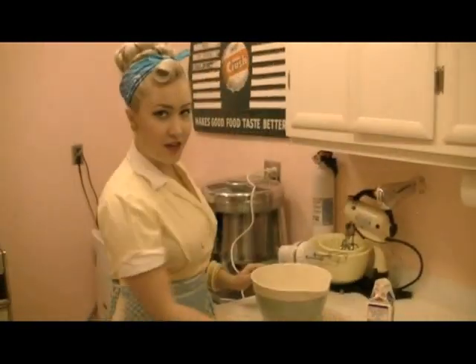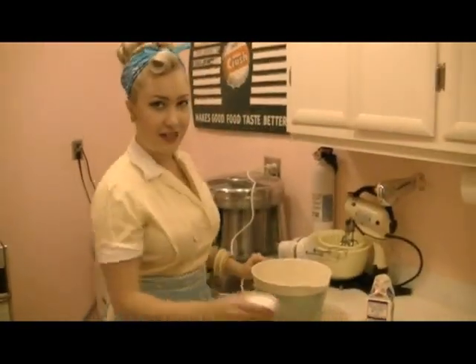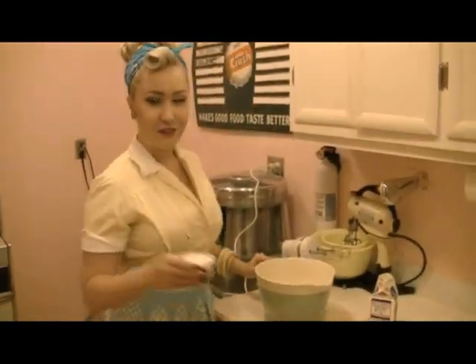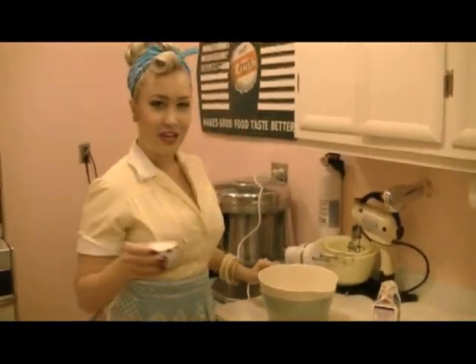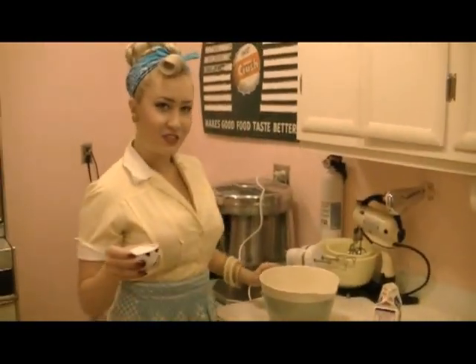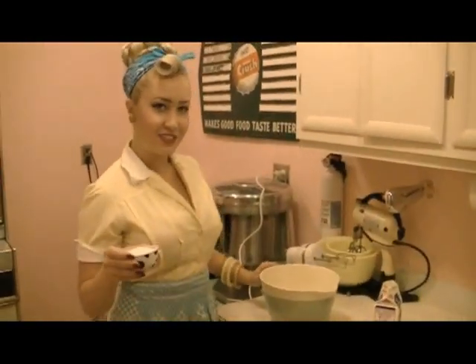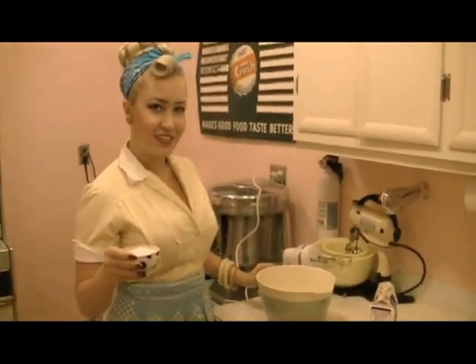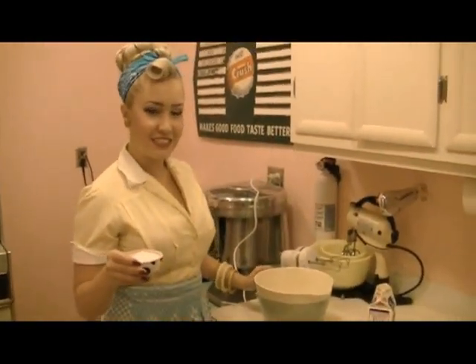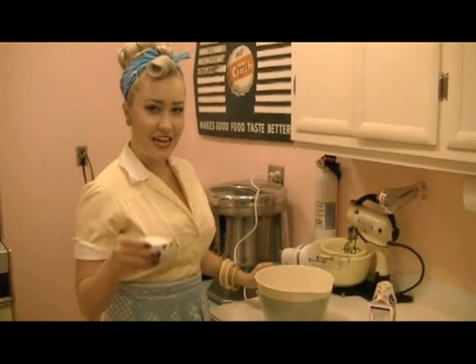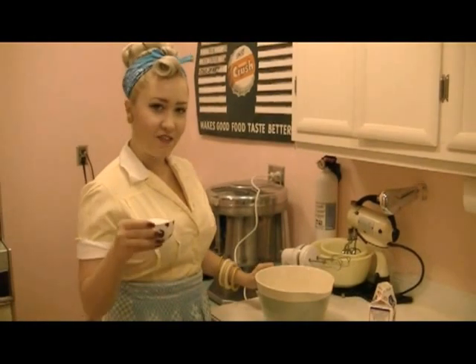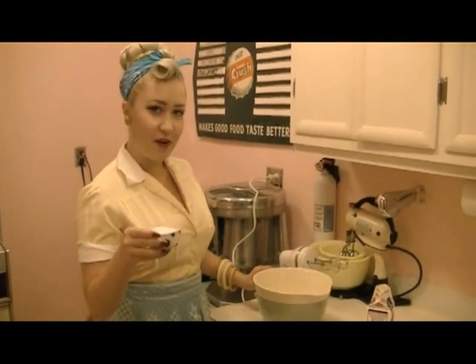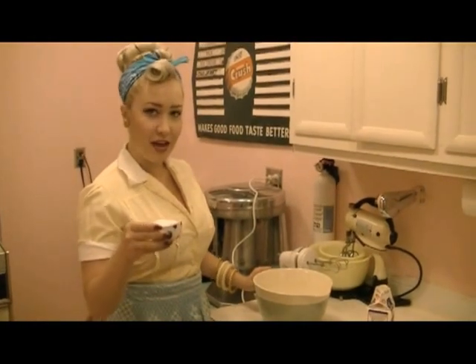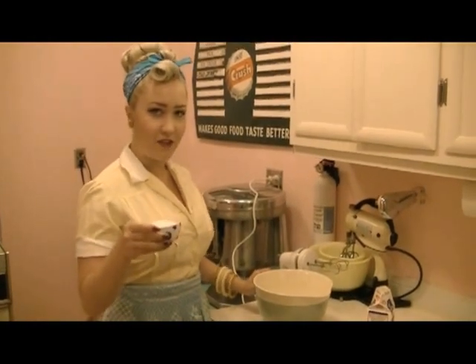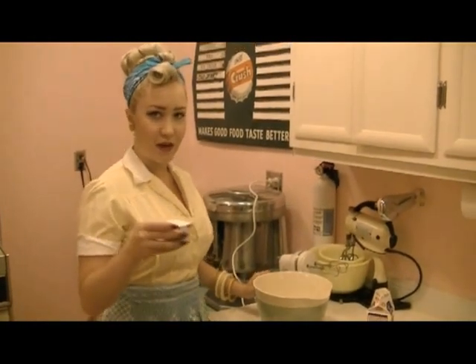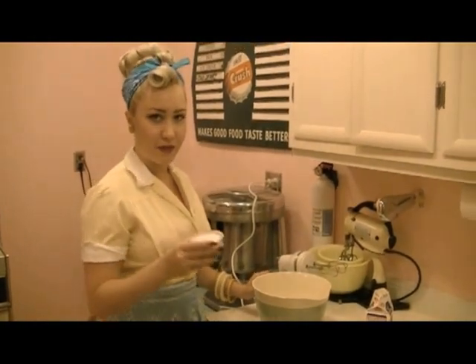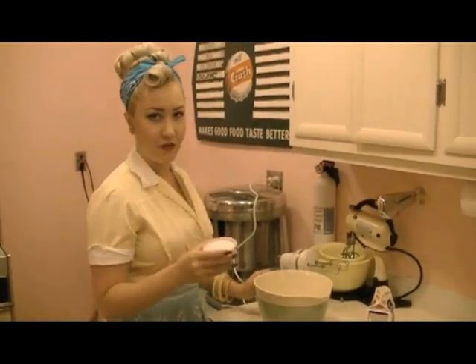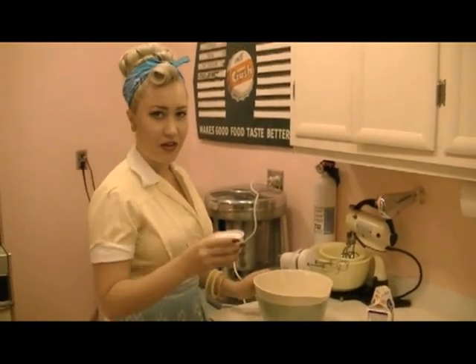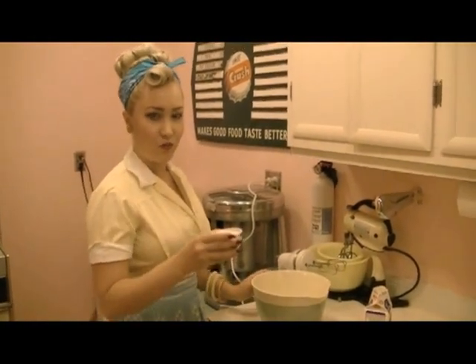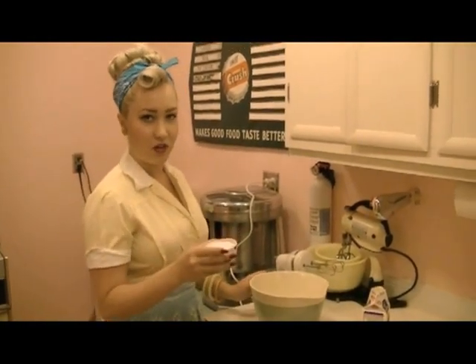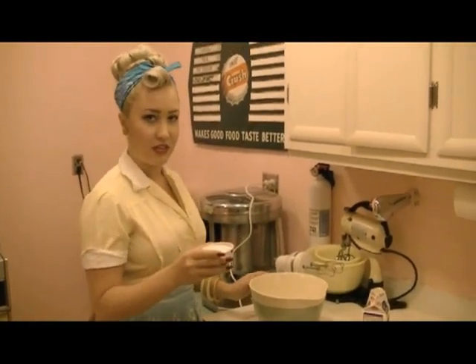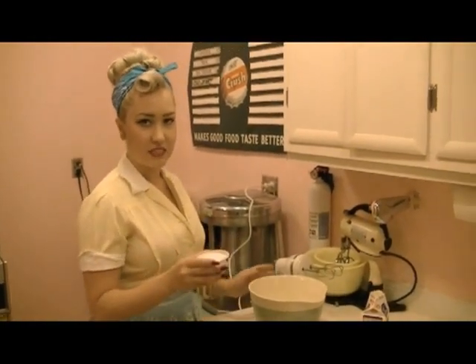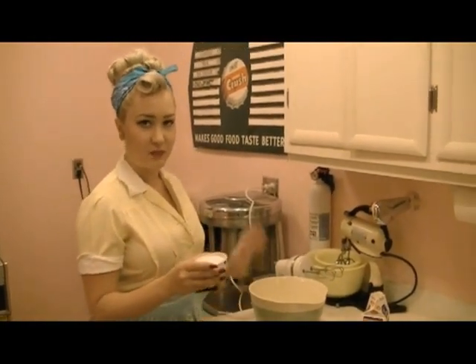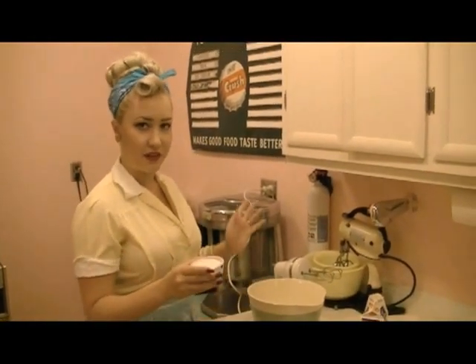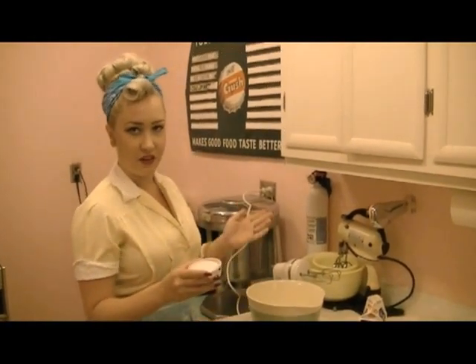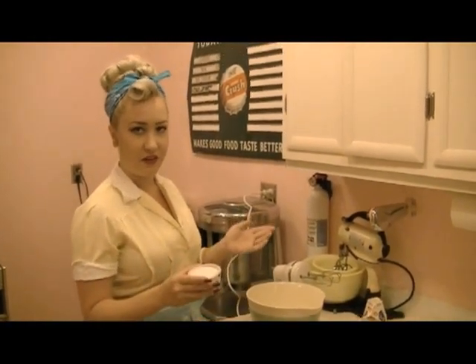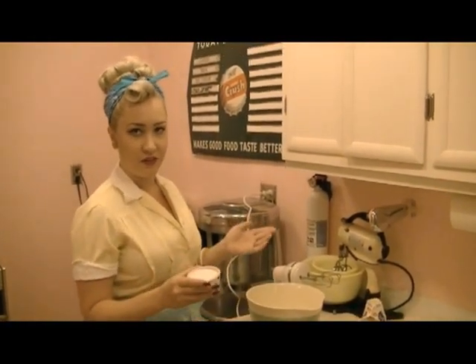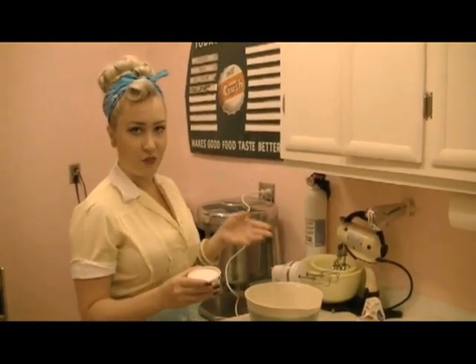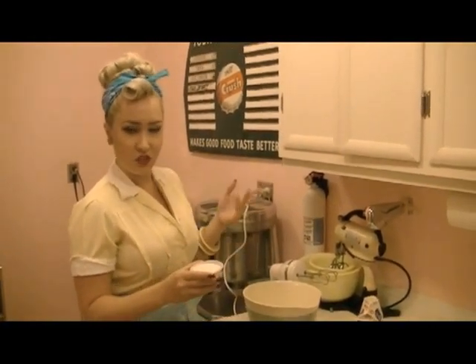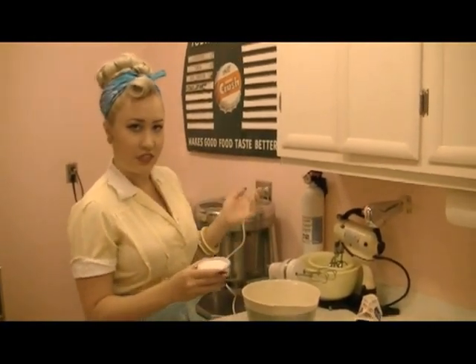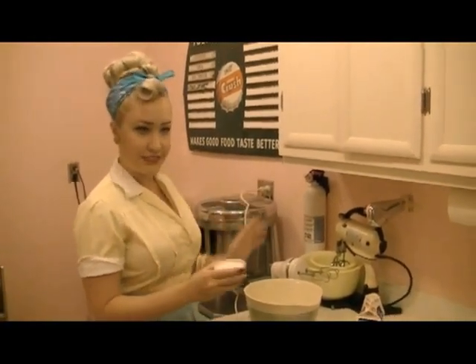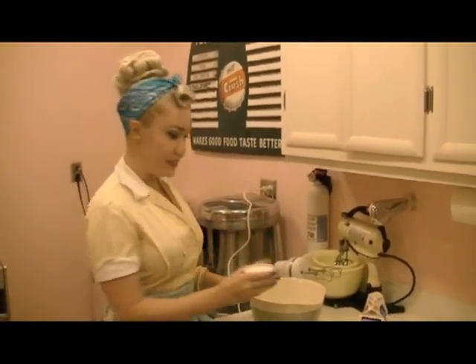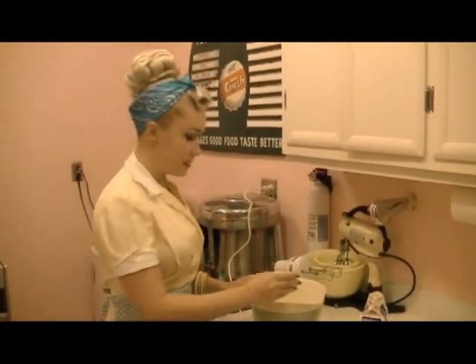Next, we add sugar to taste. I have about a half cup here. You can add more or less depending on what your taste is.